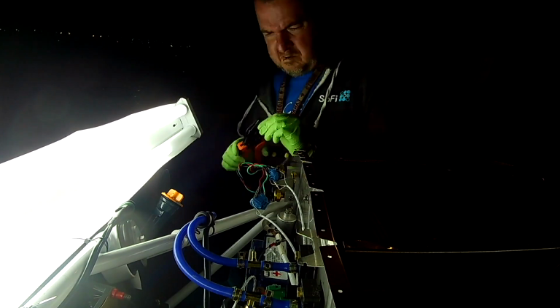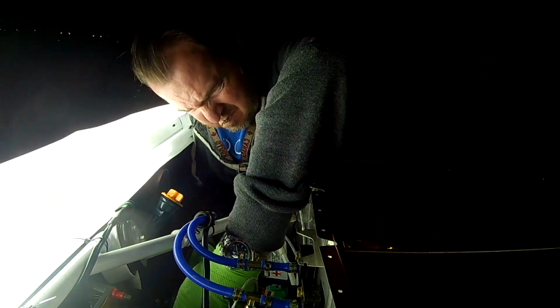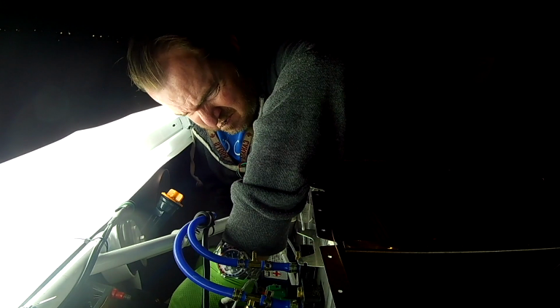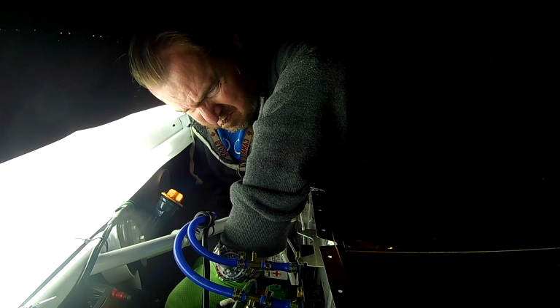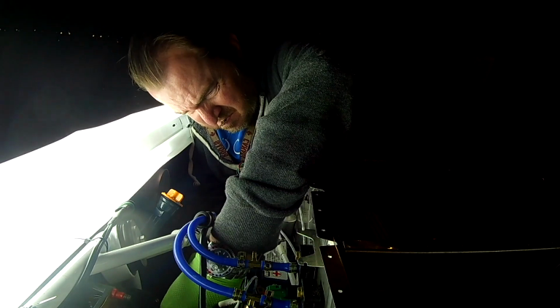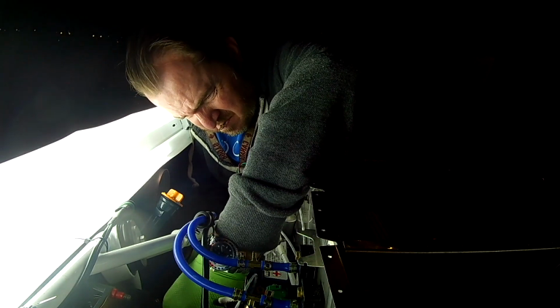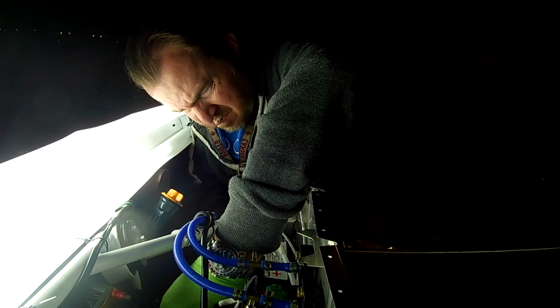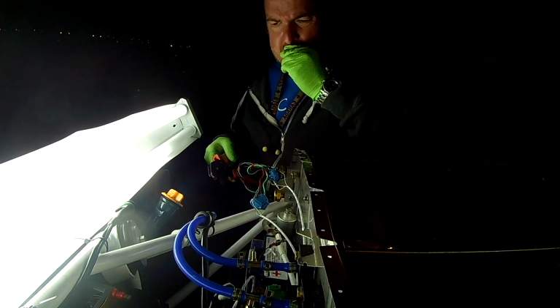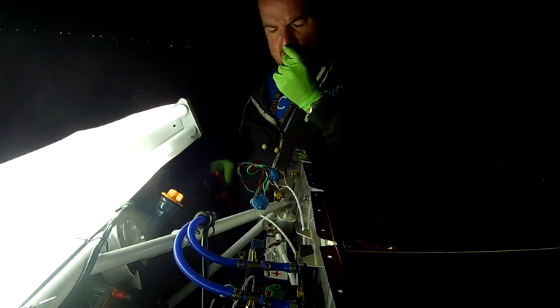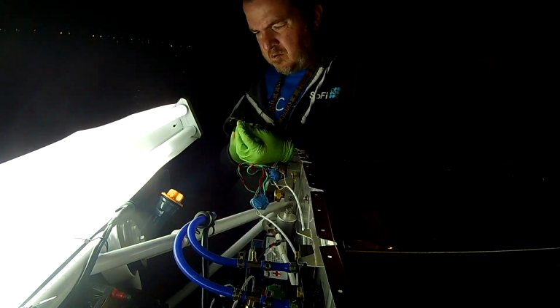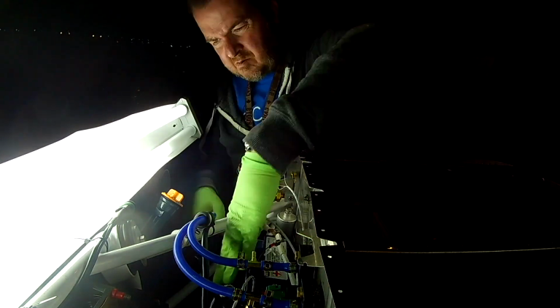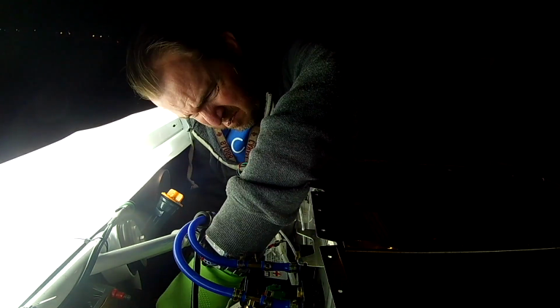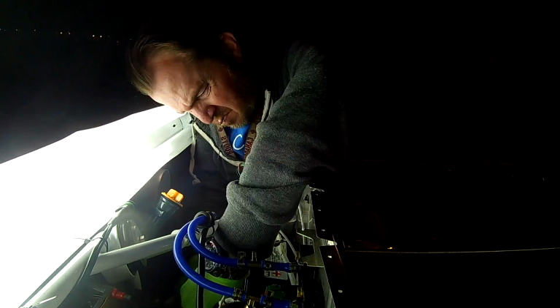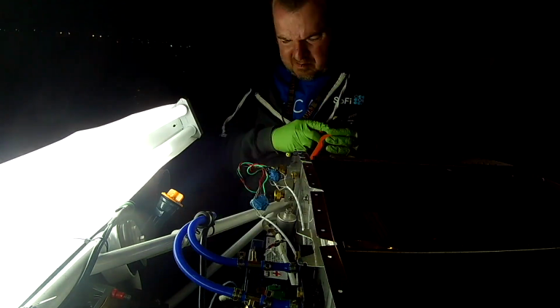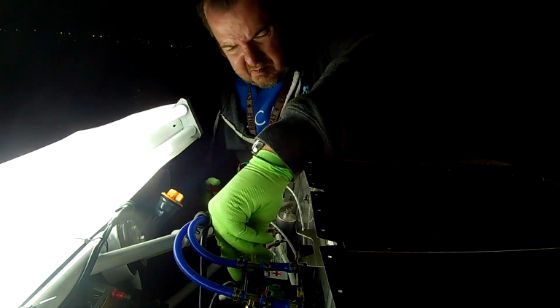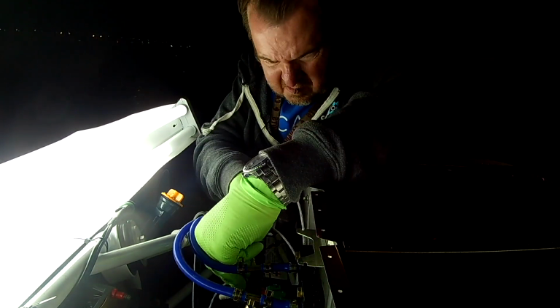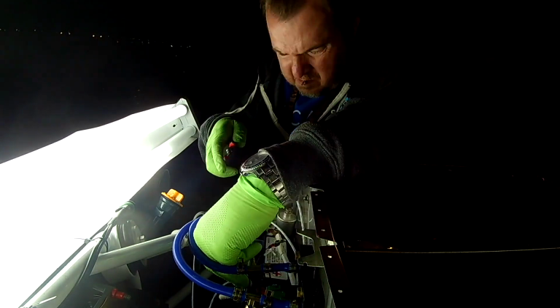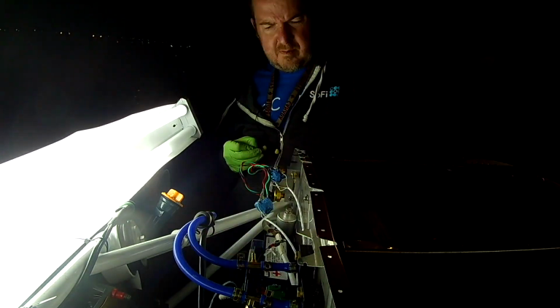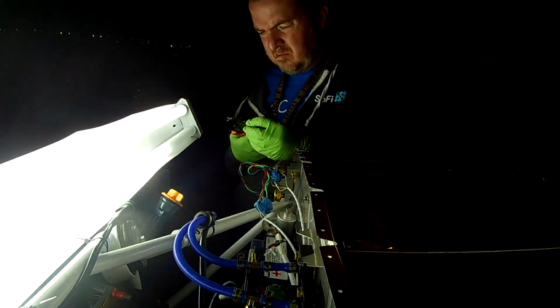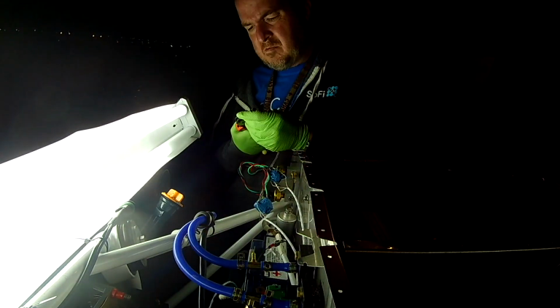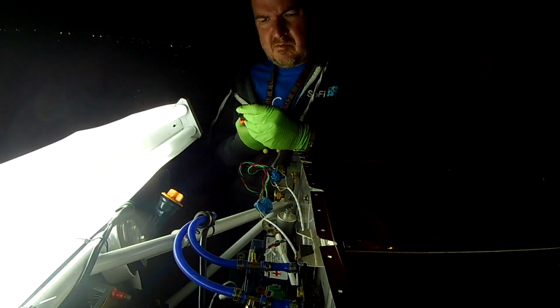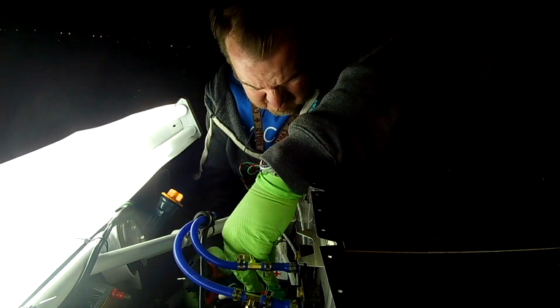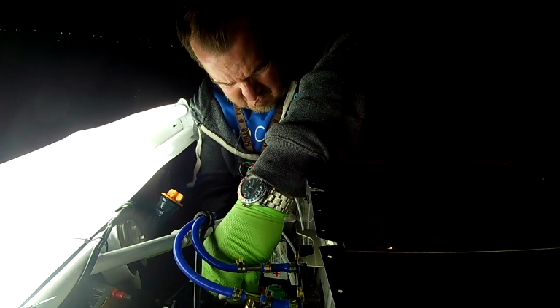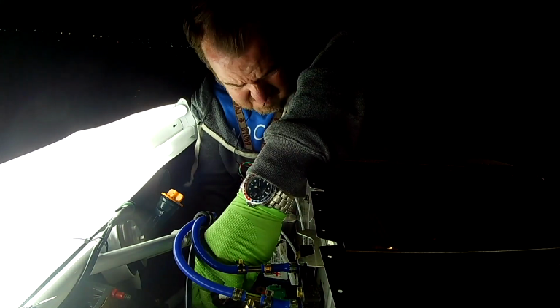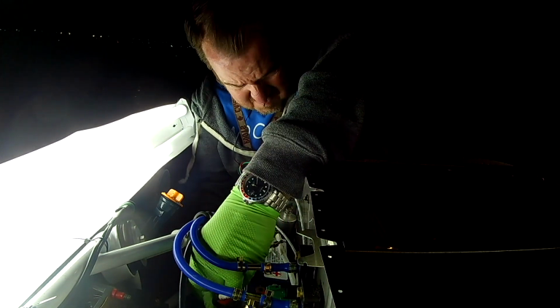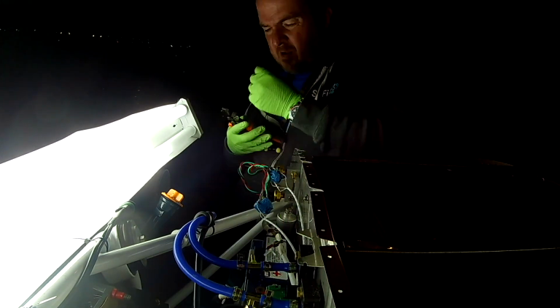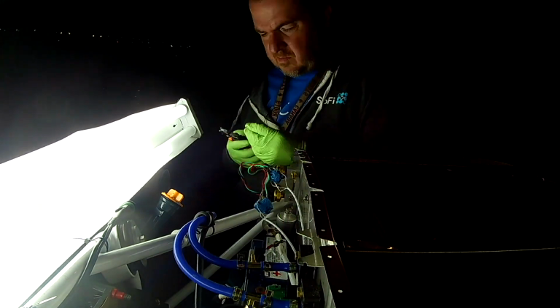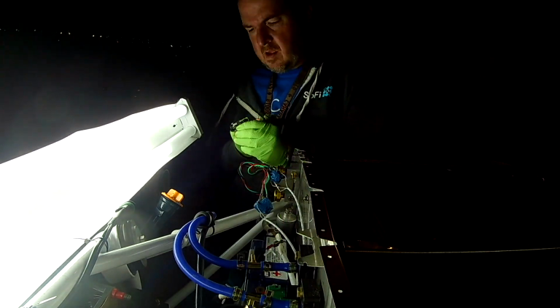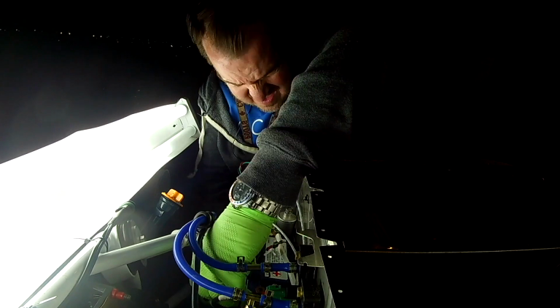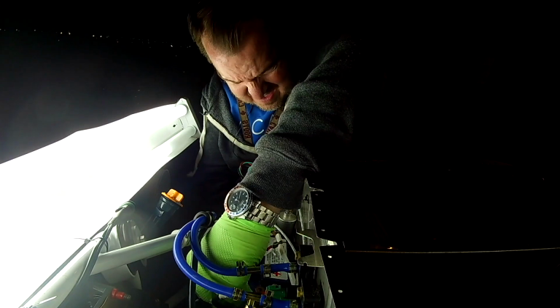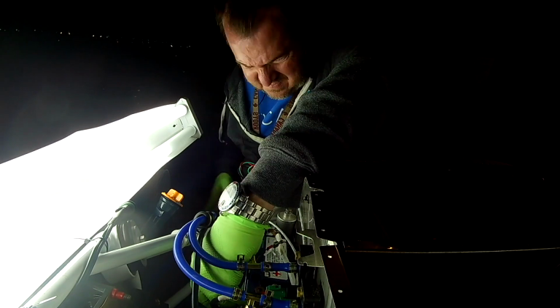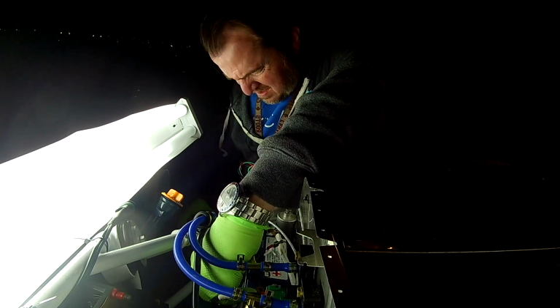We're just going to keep working on this. In the next video there's going to be more wiring all over the joint. Thank you for joining me everyone, happy new year again - see you soon!